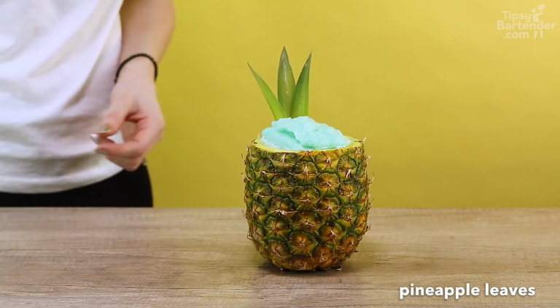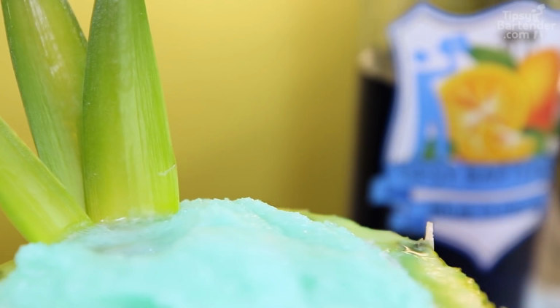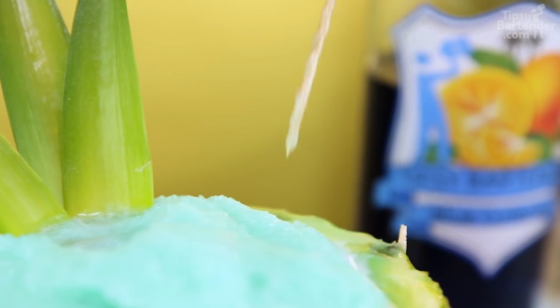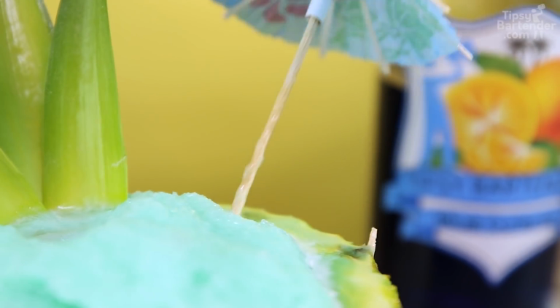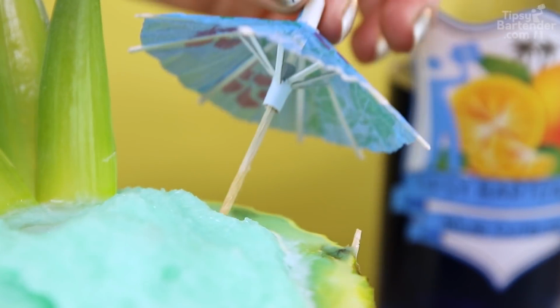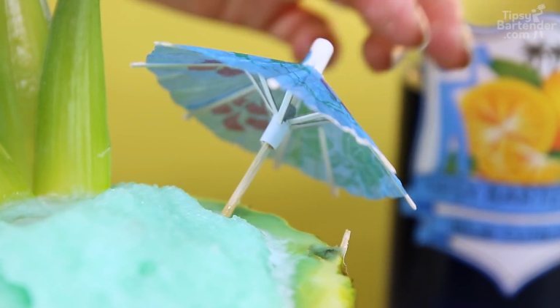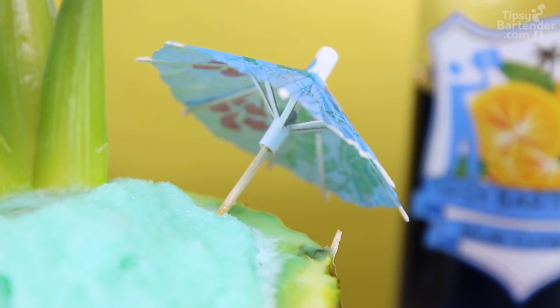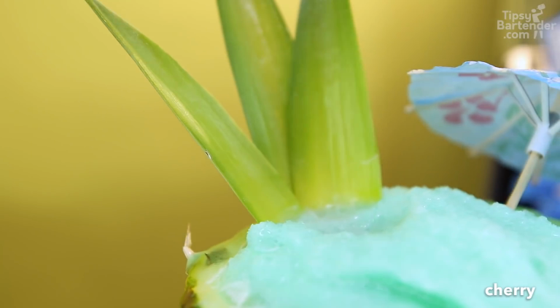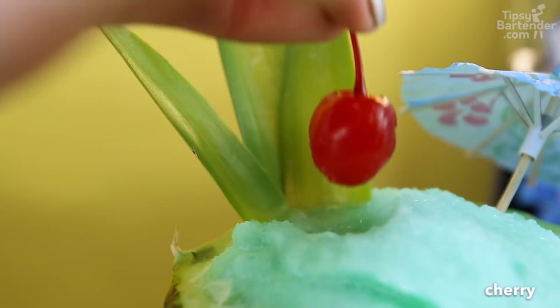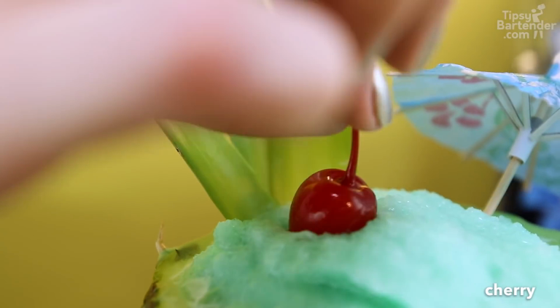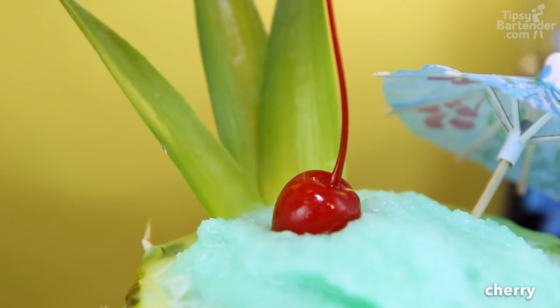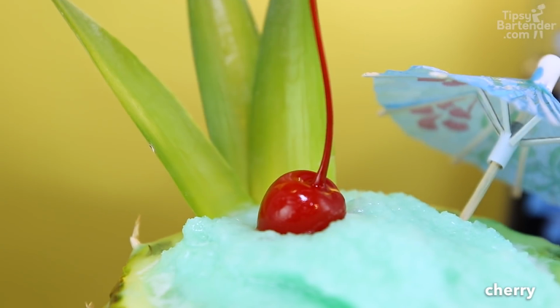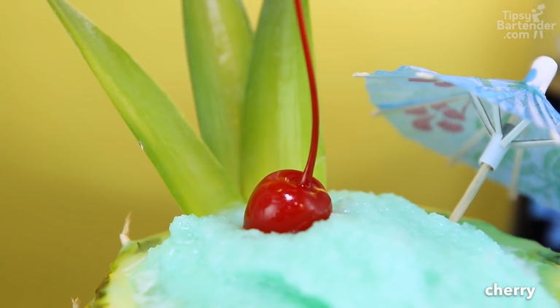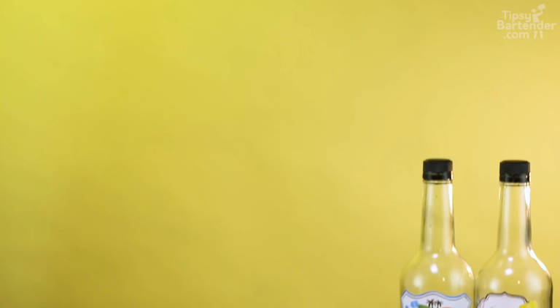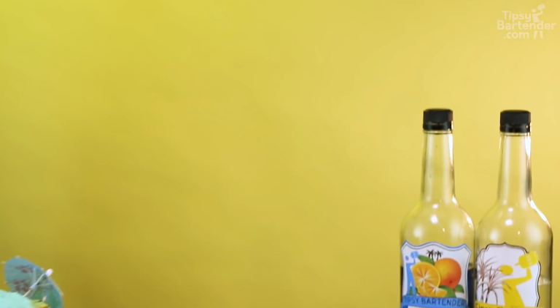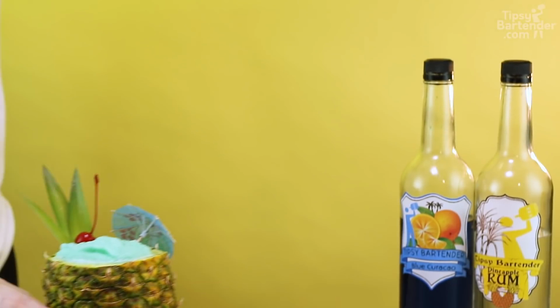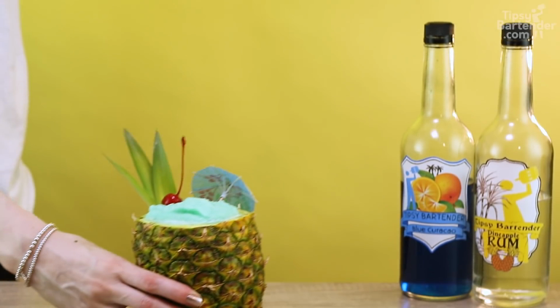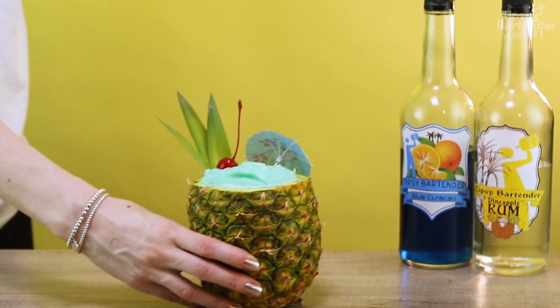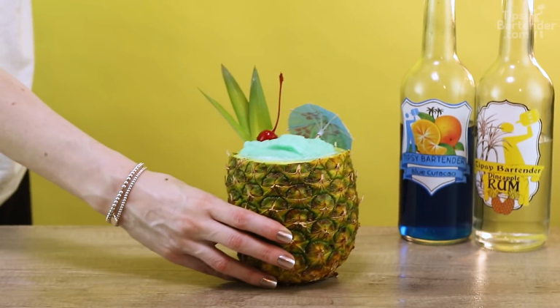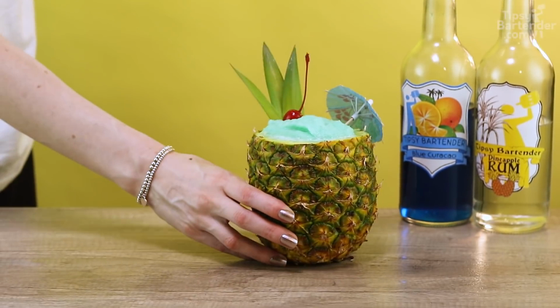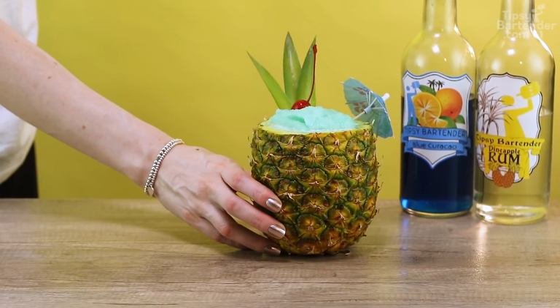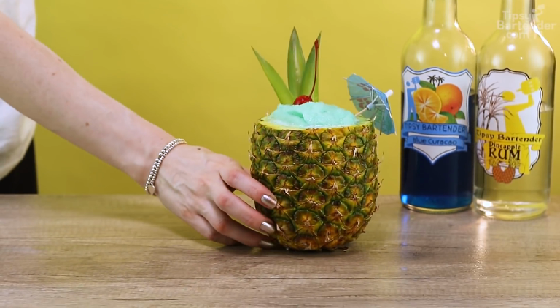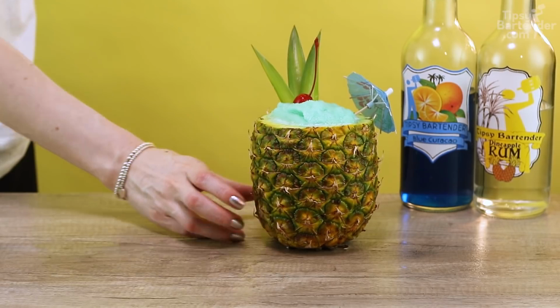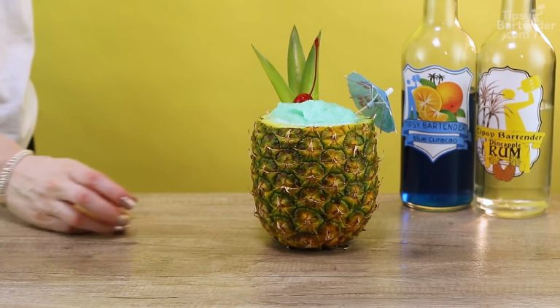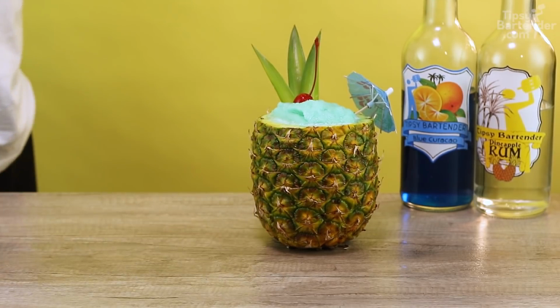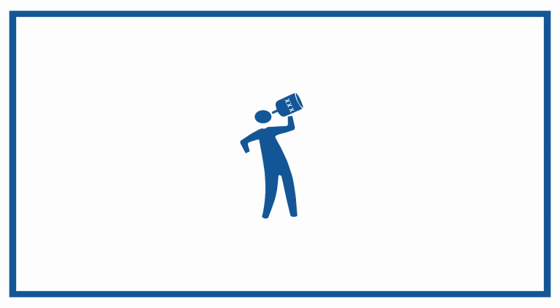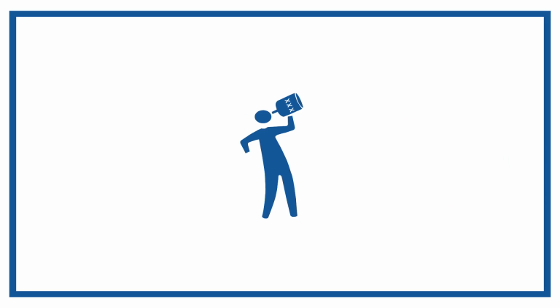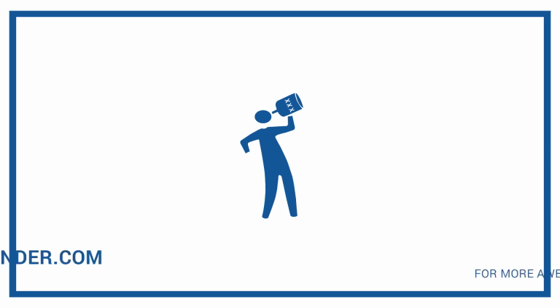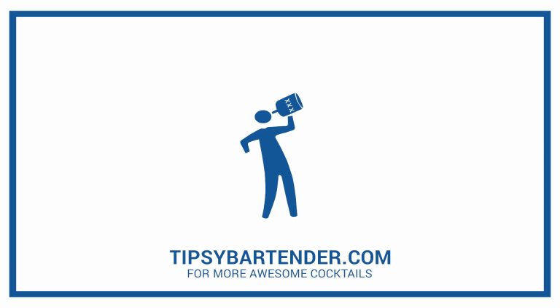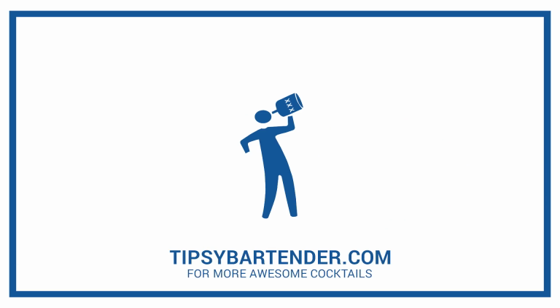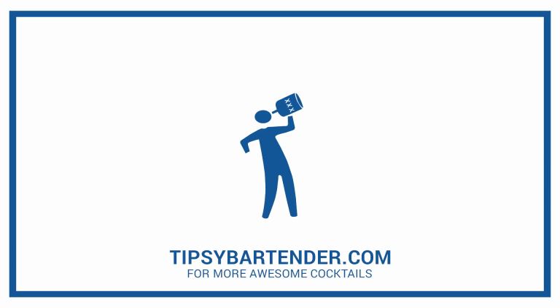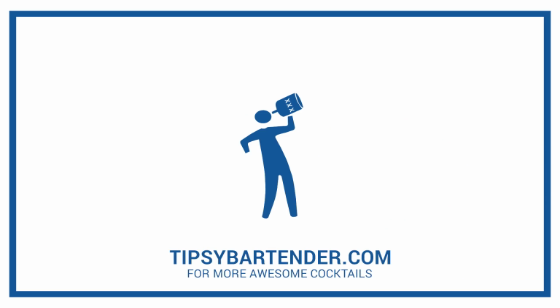Put in some pineapple leaves, put in a little umbrella to keep the sun out of its eyes, a little cherry to bring out its cheeks, and there you have it! Beautiful!